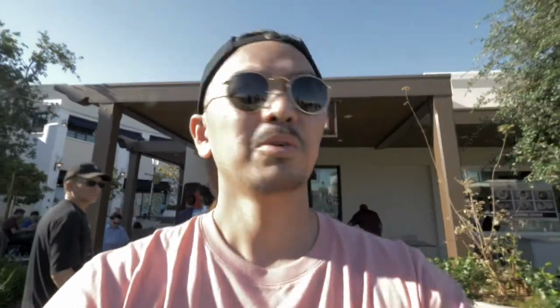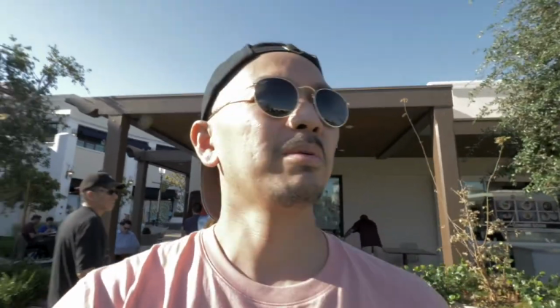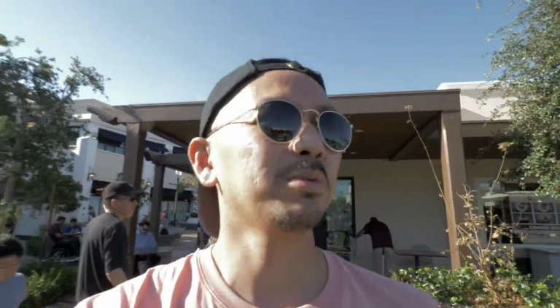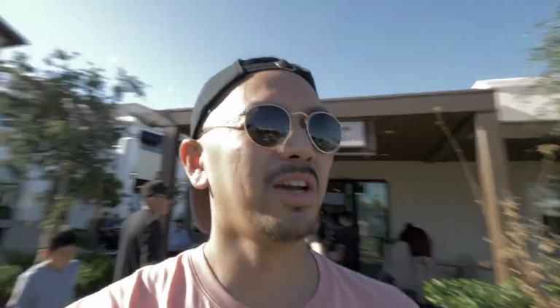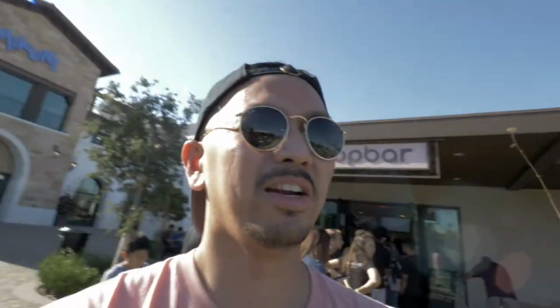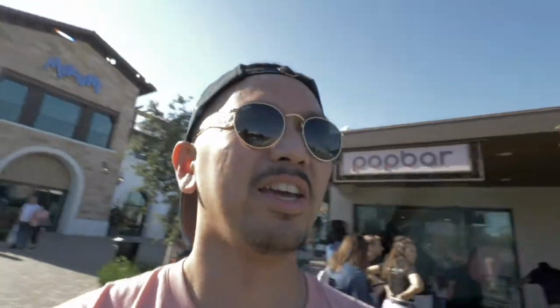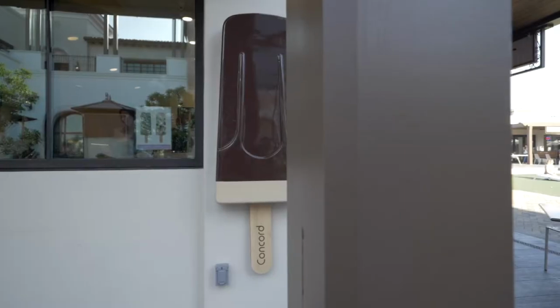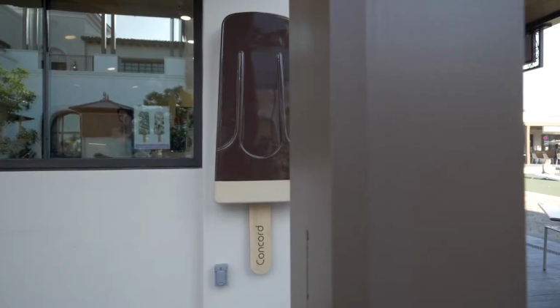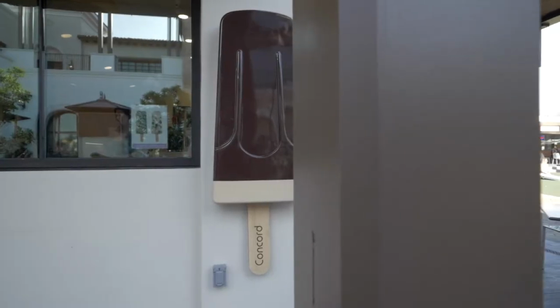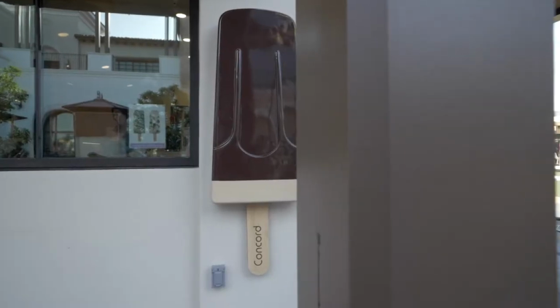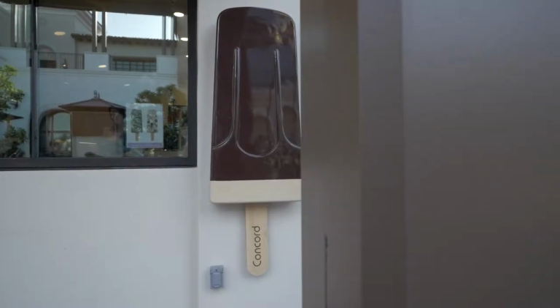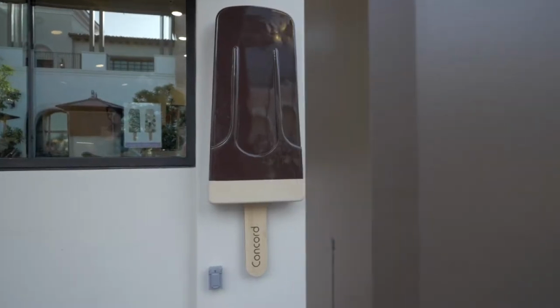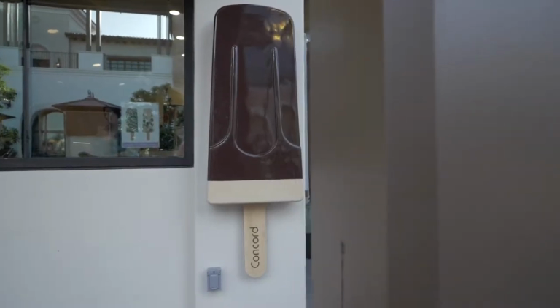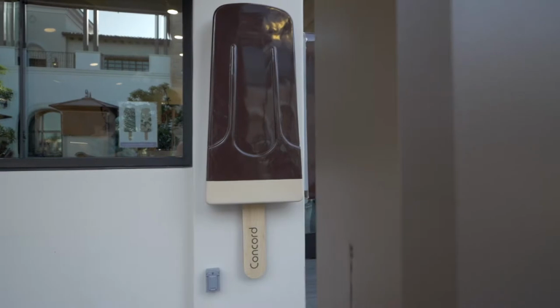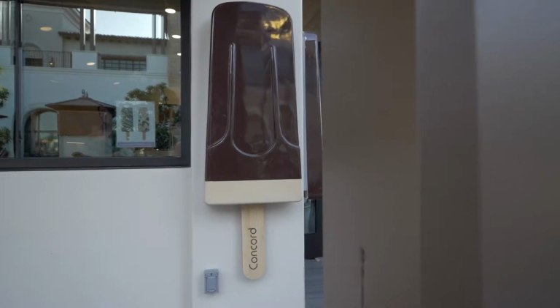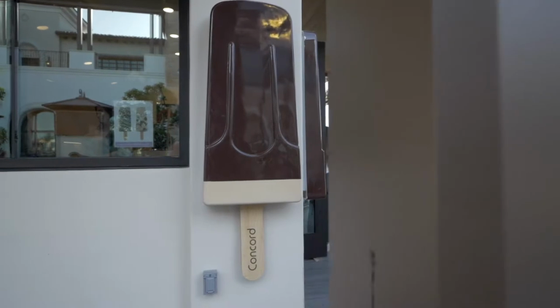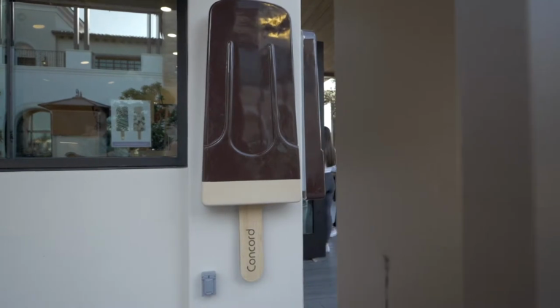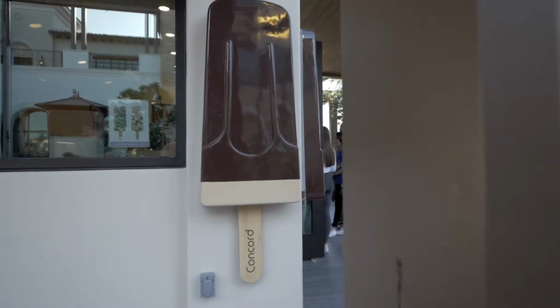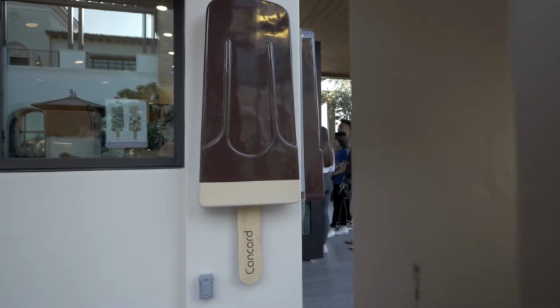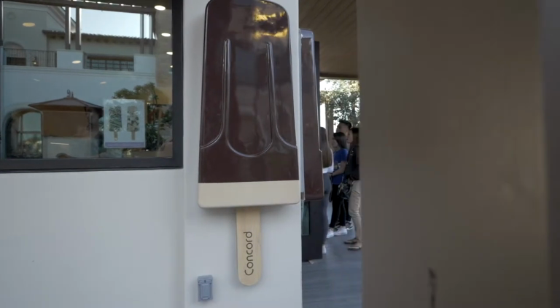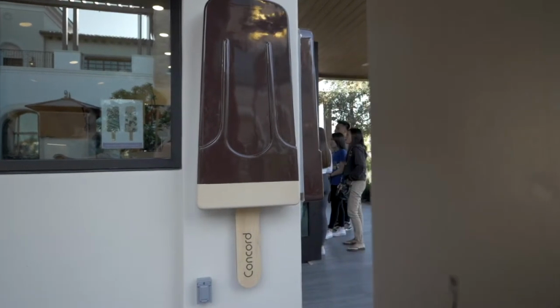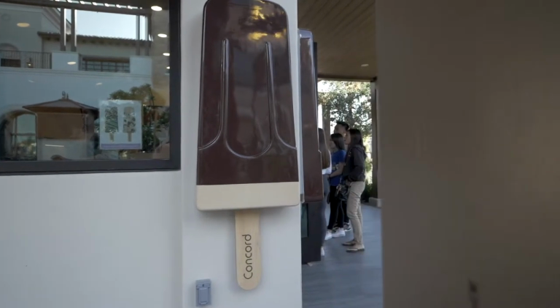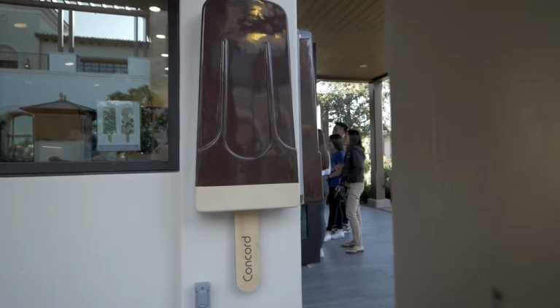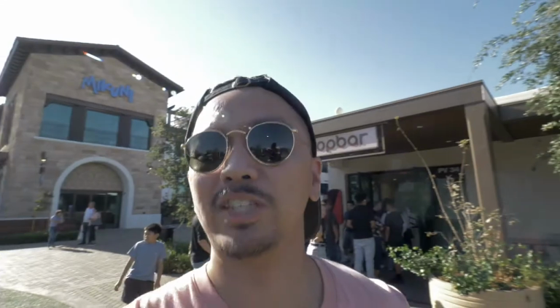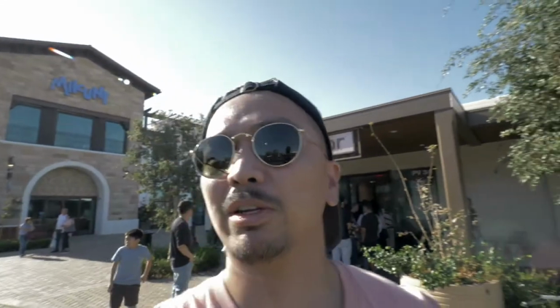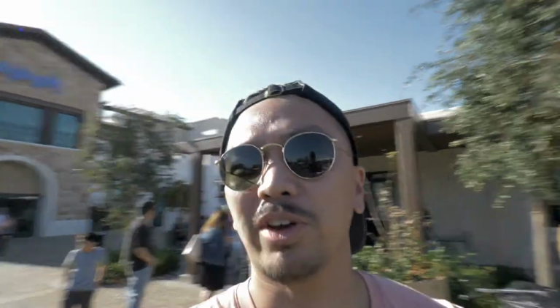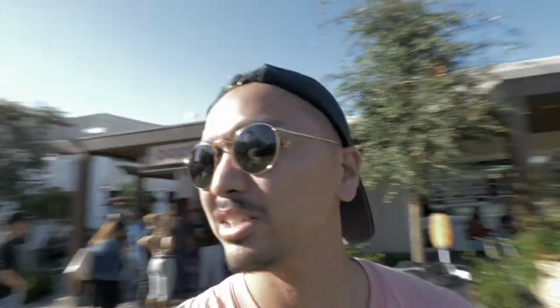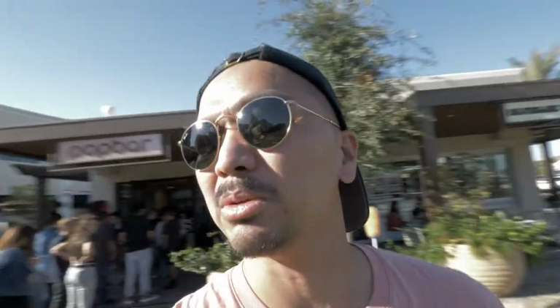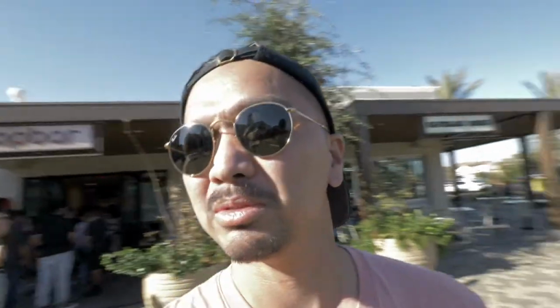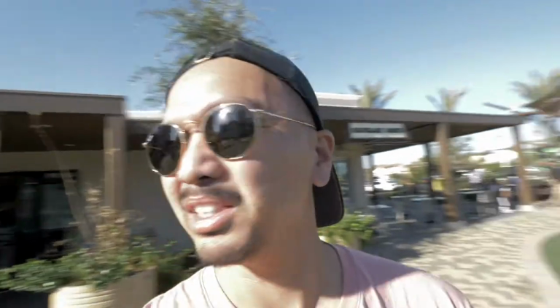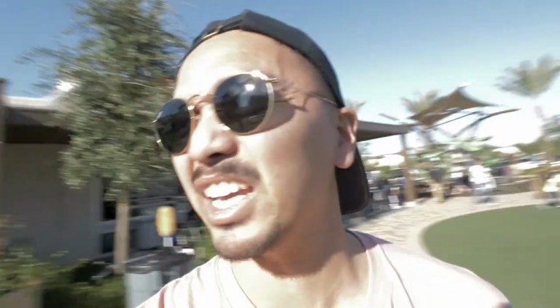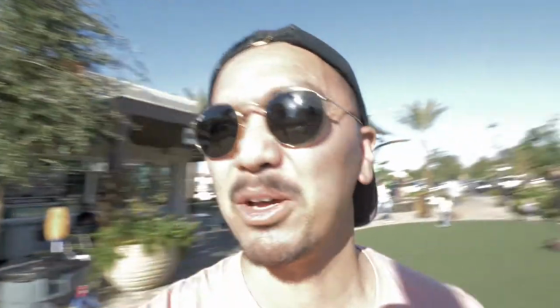What up guys, we're here at PAO. We're here in Concord, the veranda. This is the first time I'm going to try it, so let's check it out.